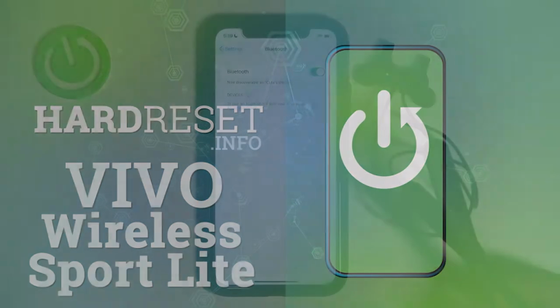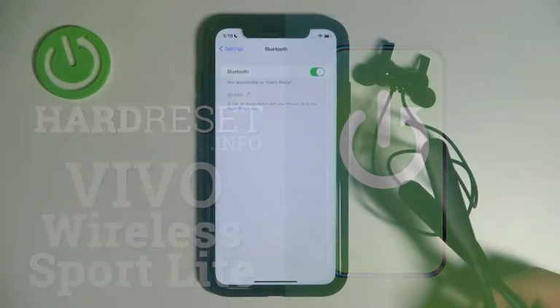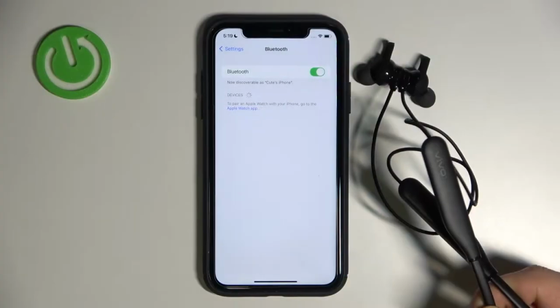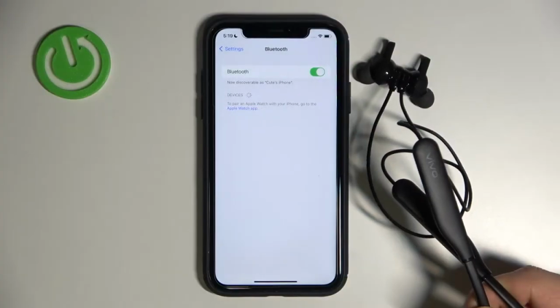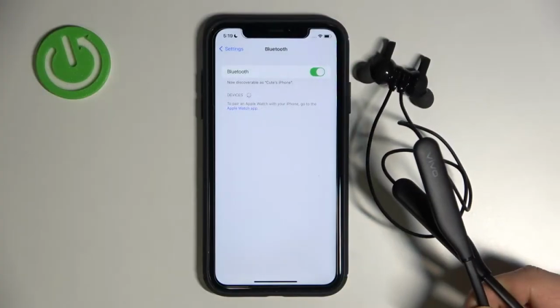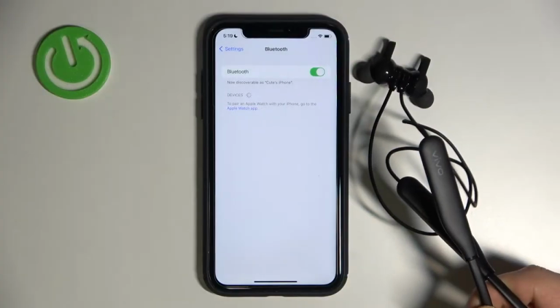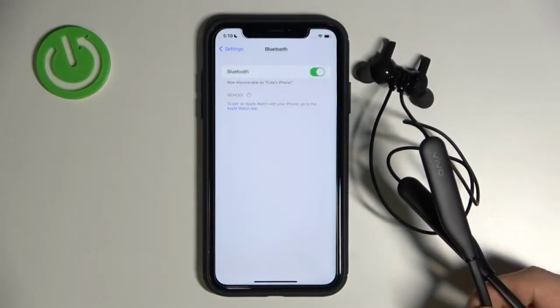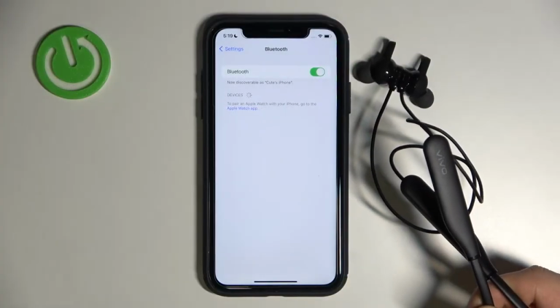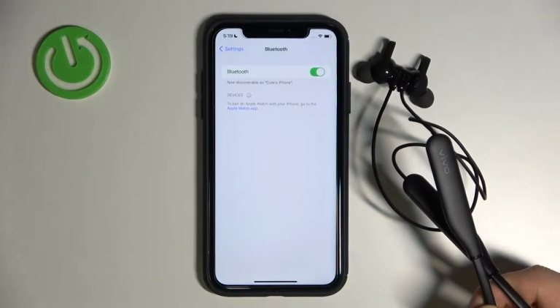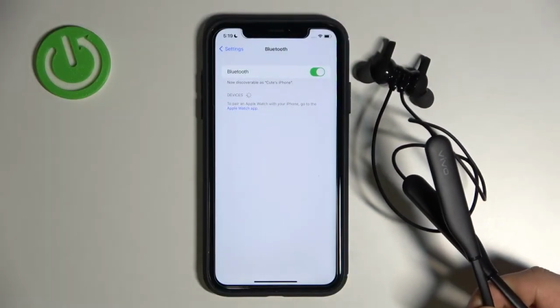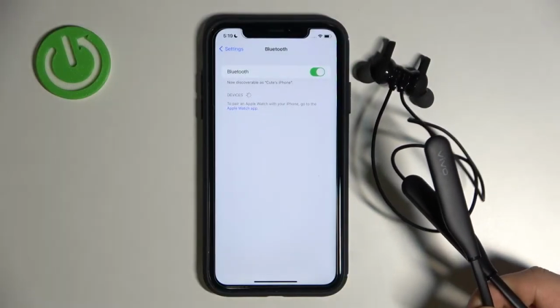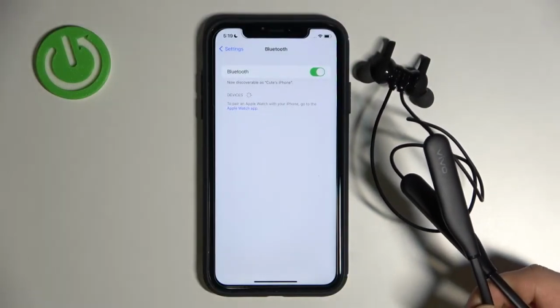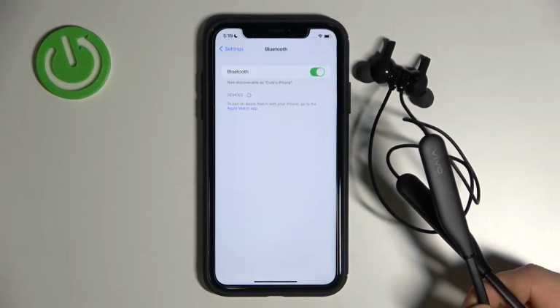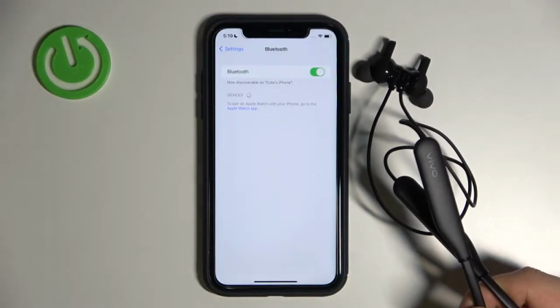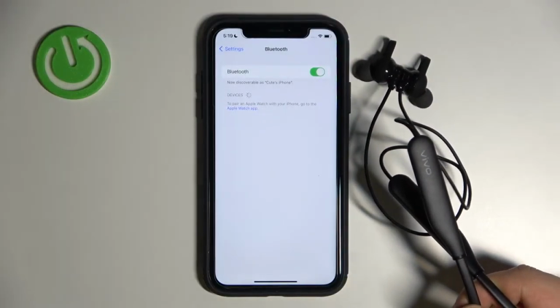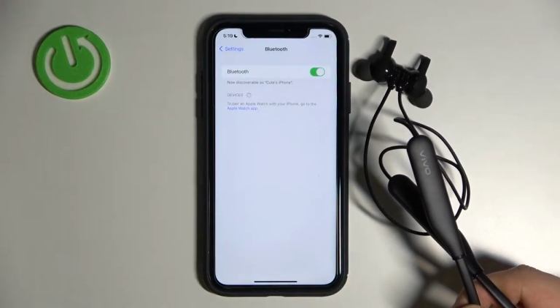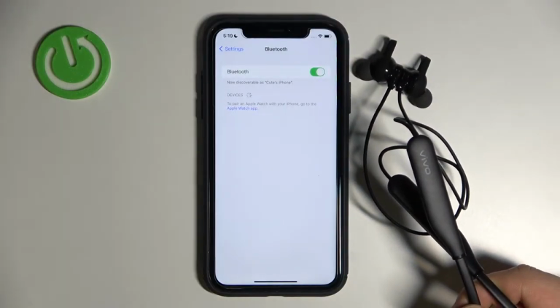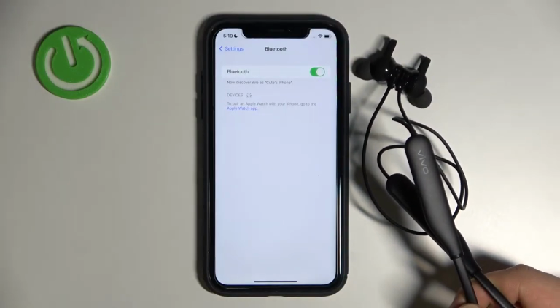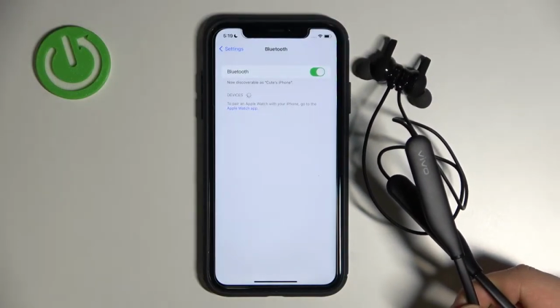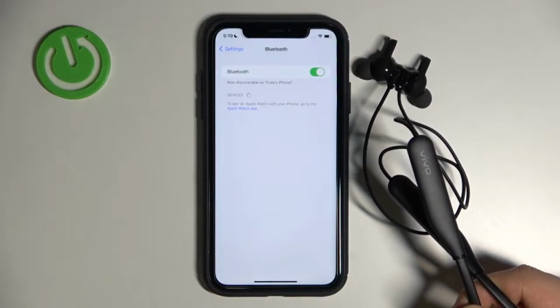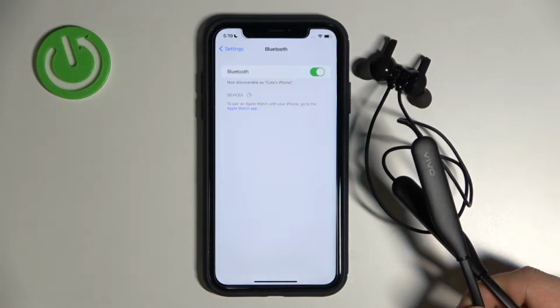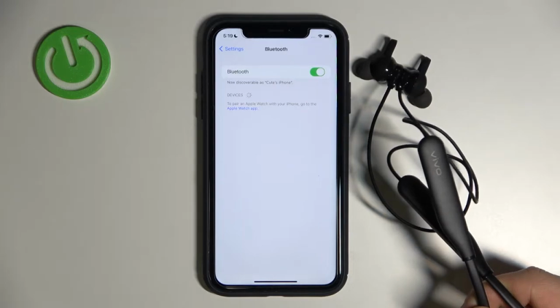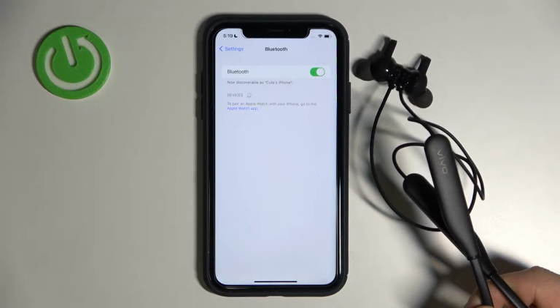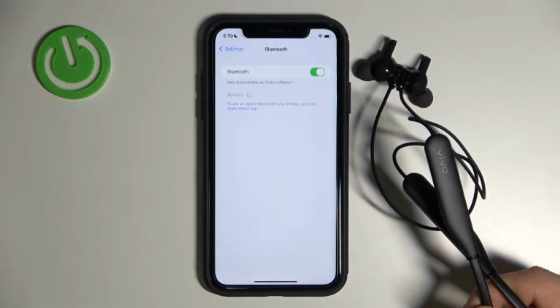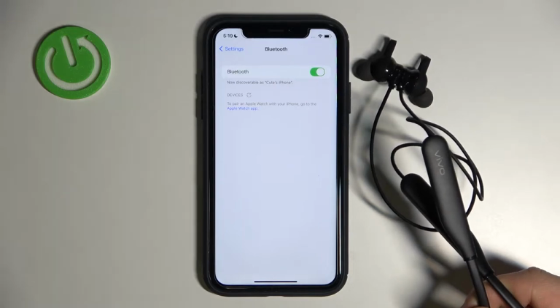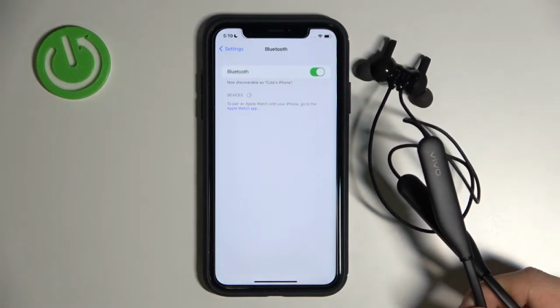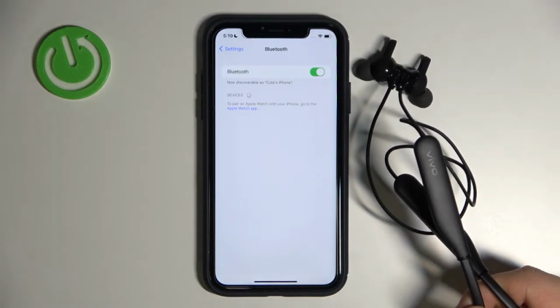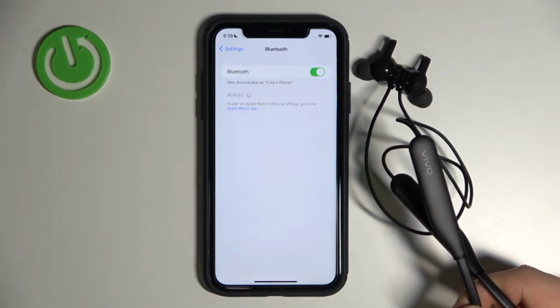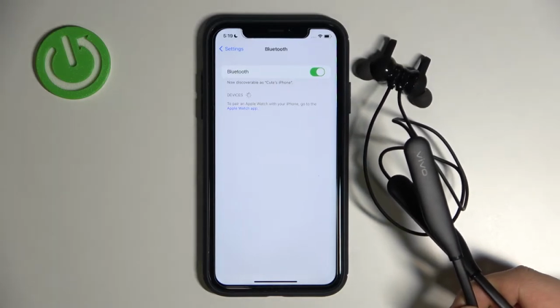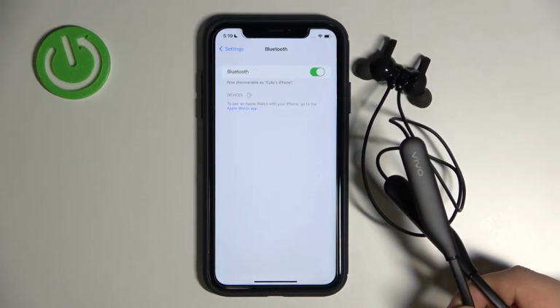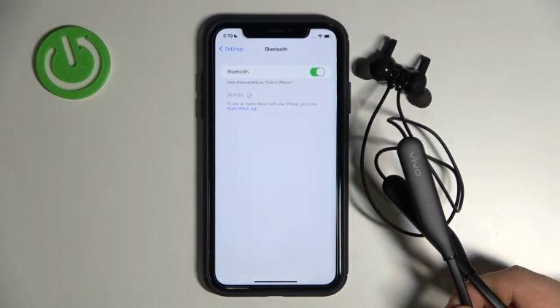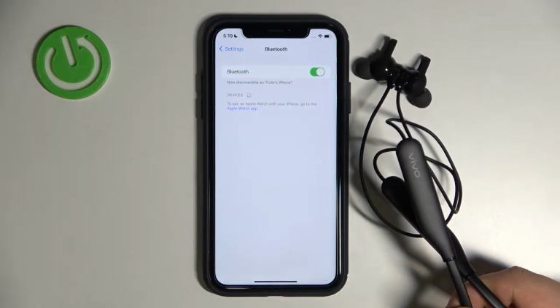Welcome guys. Today I am with Vivo wireless sport light earbuds and I'm going to show you how we can move them to the pairing mode.